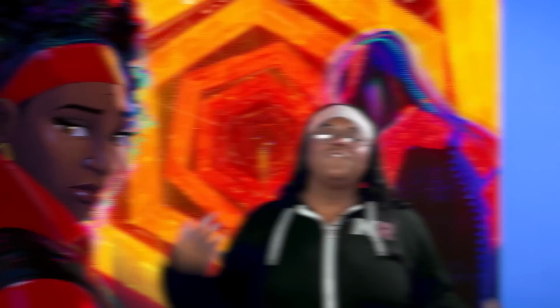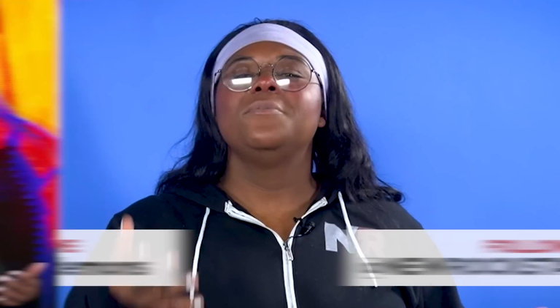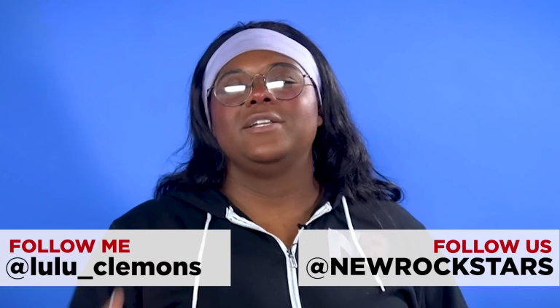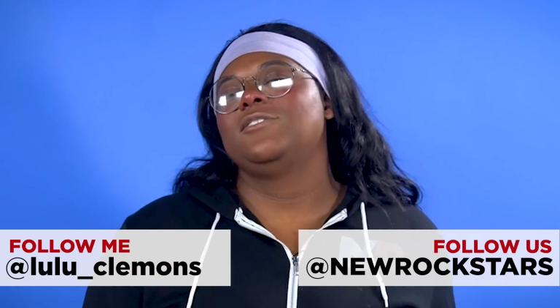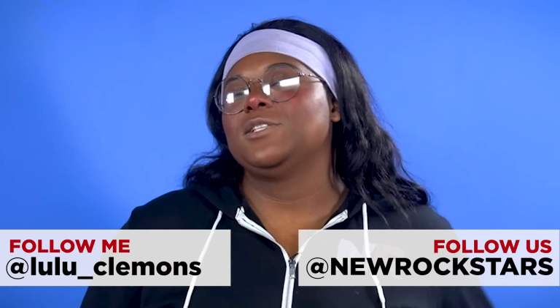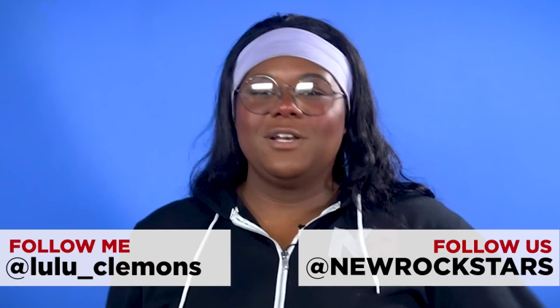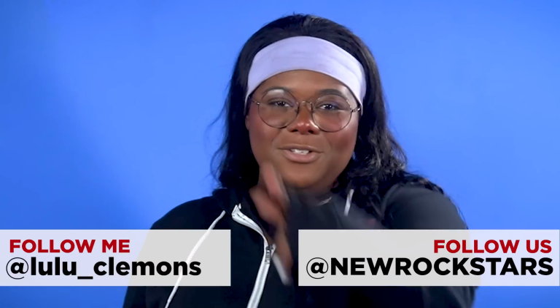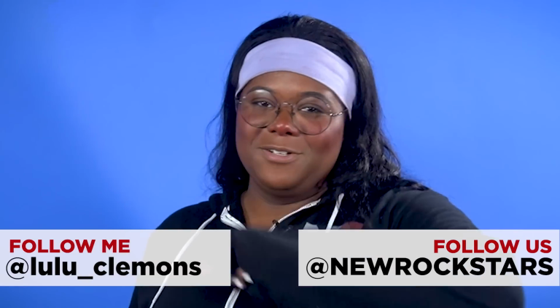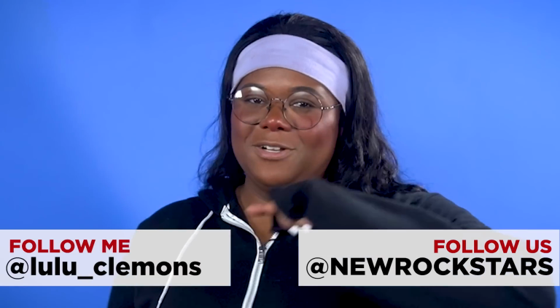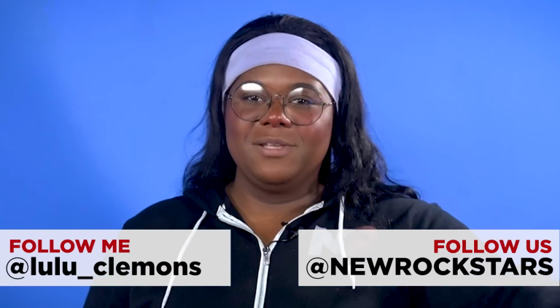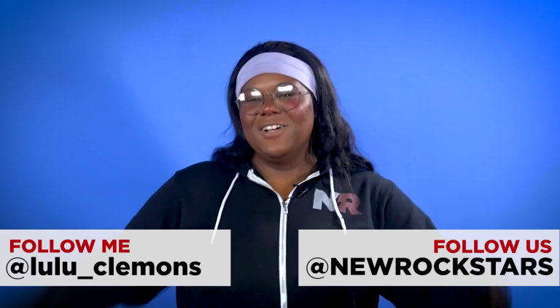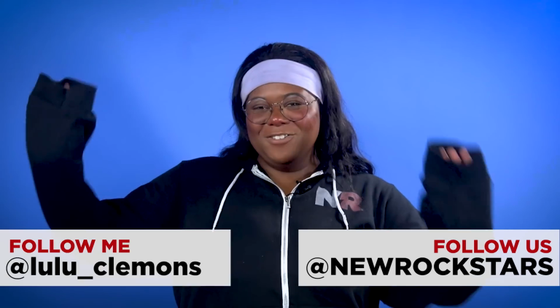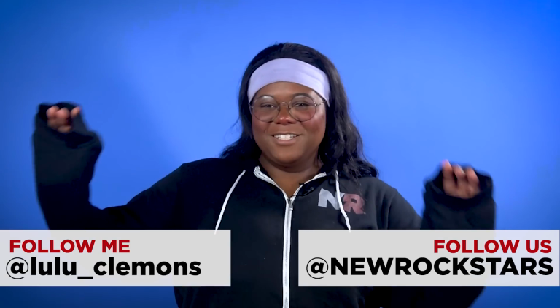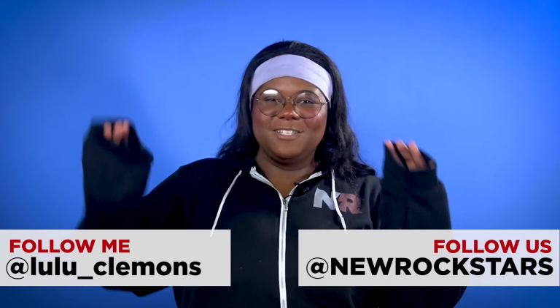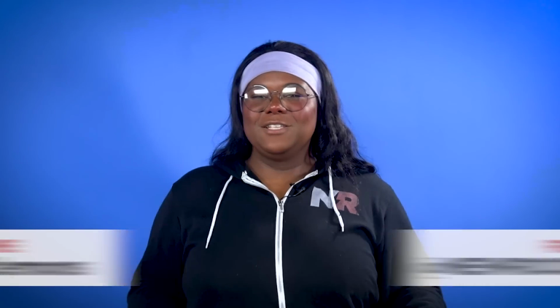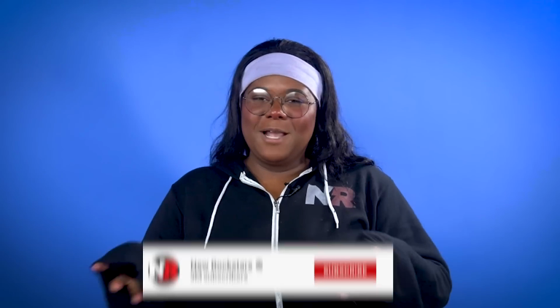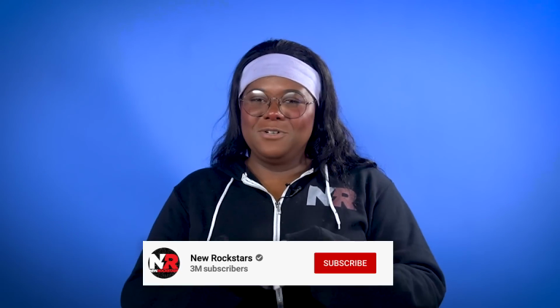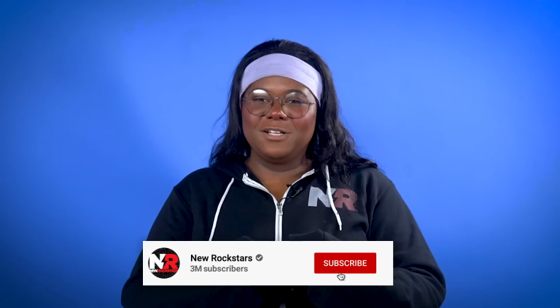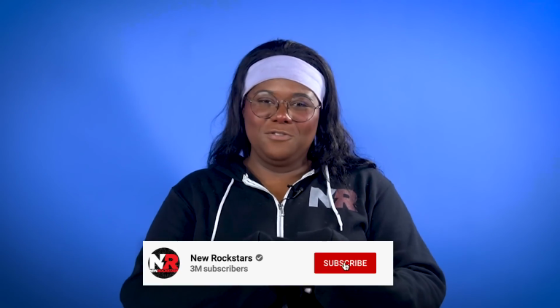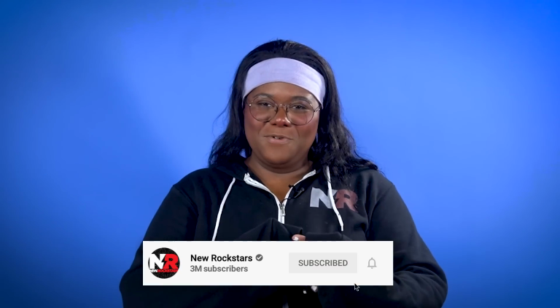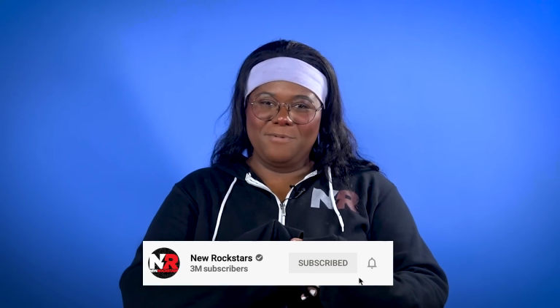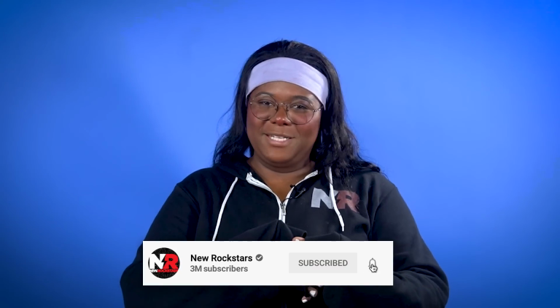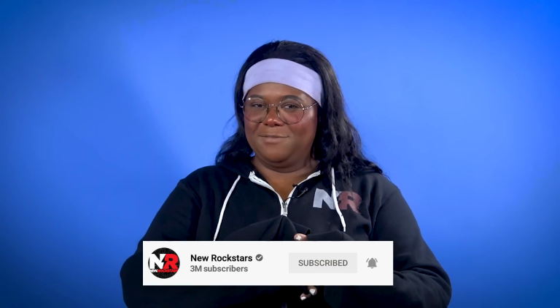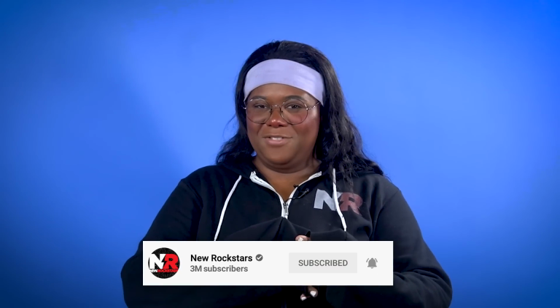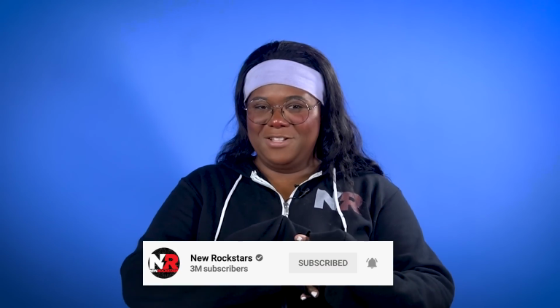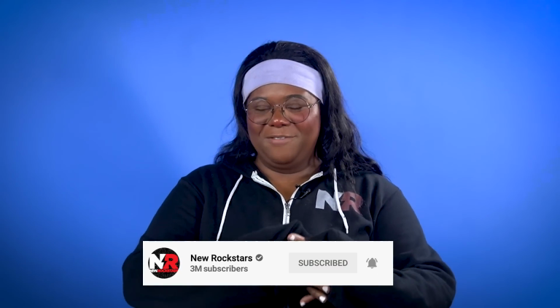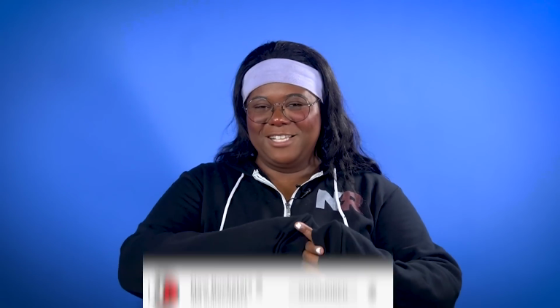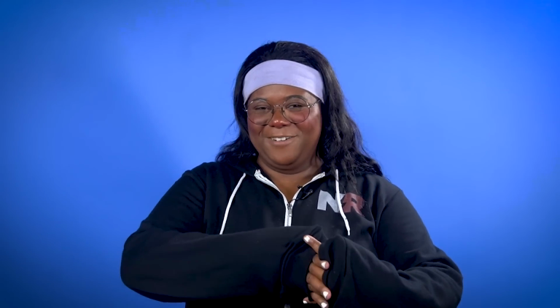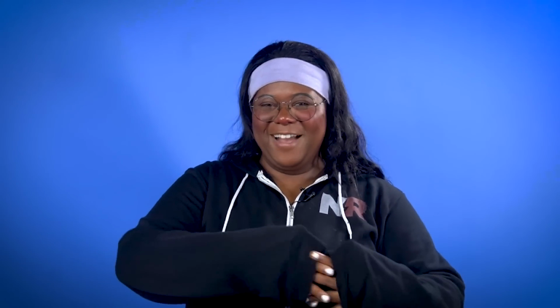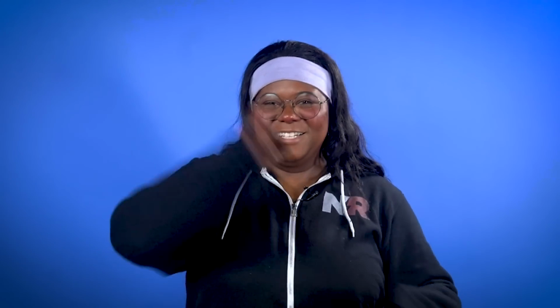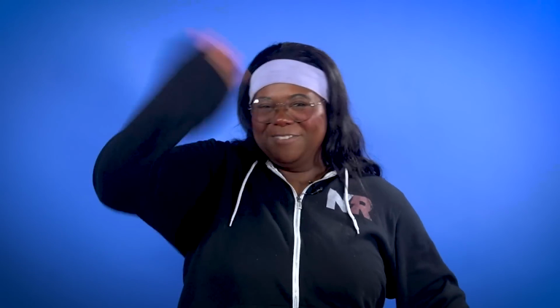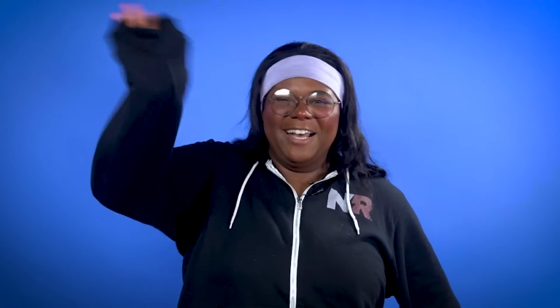Follow me on Instagram and Twitter at lulu underscore Clemons. Follow New Rockstars, subscribe to New Rockstars for more breakdowns of everything you love. Thanks for watching! Bye!